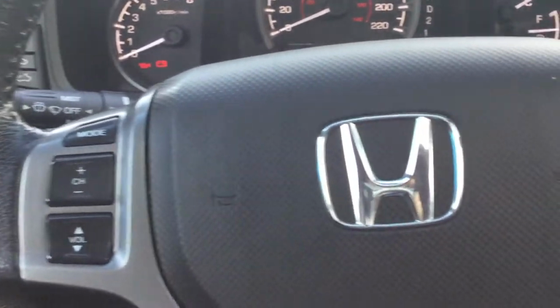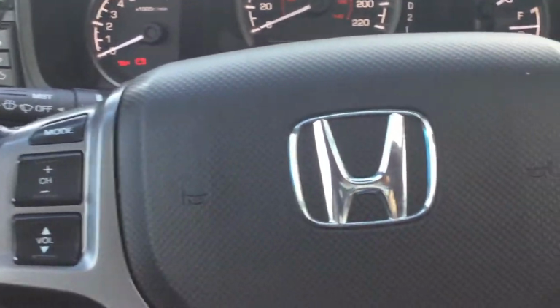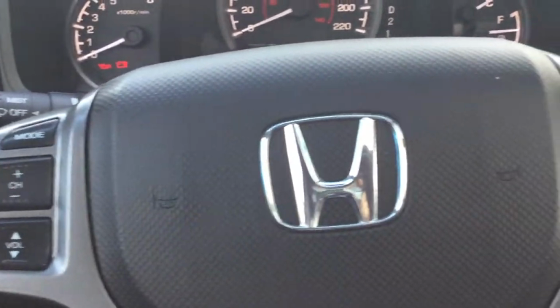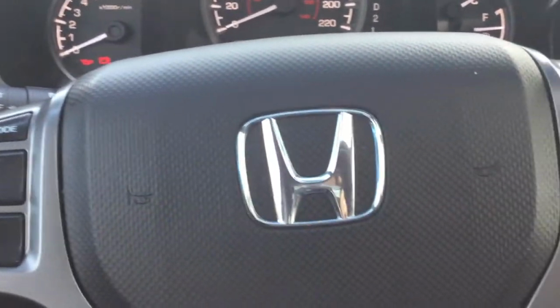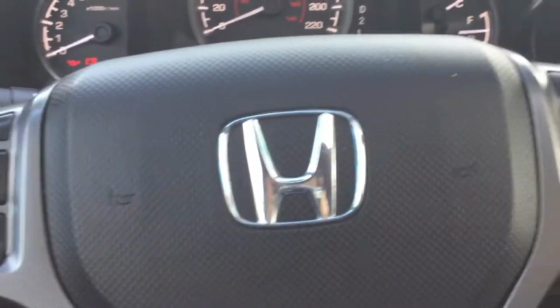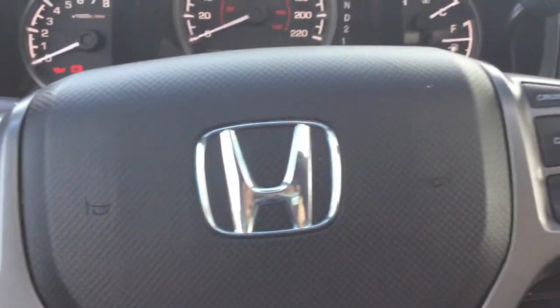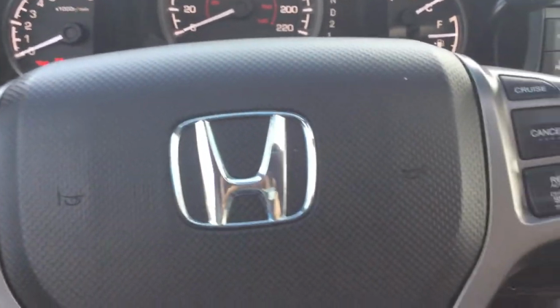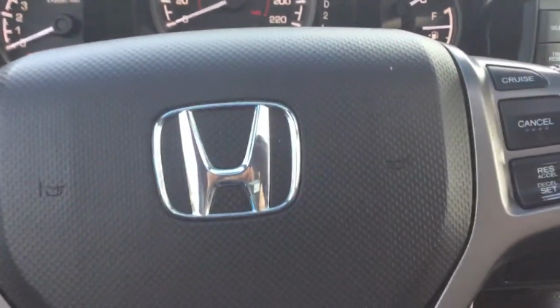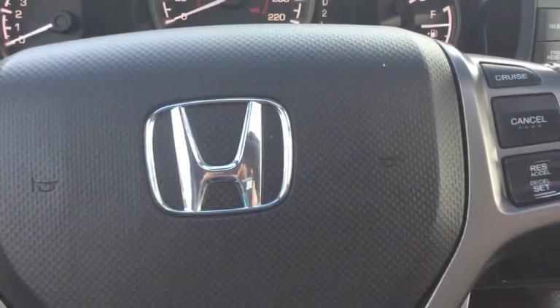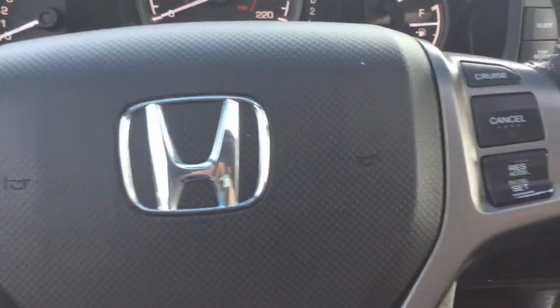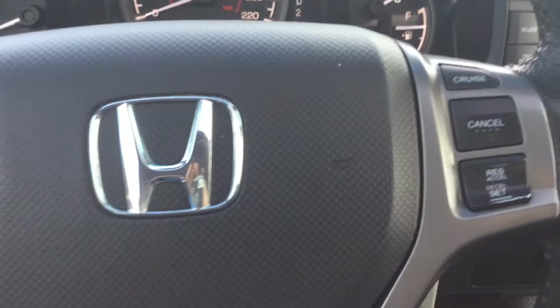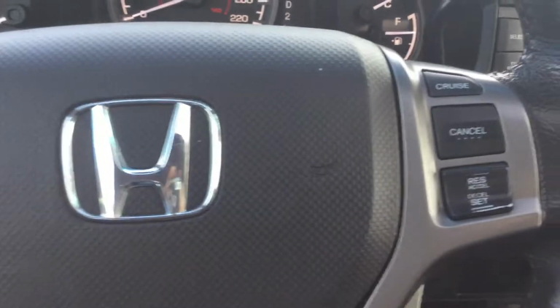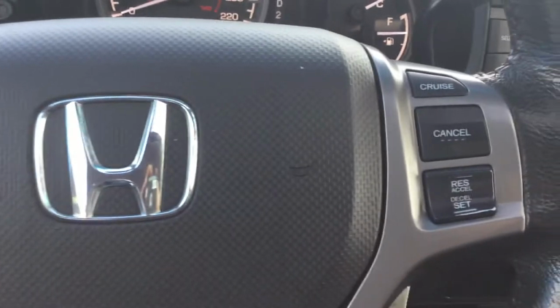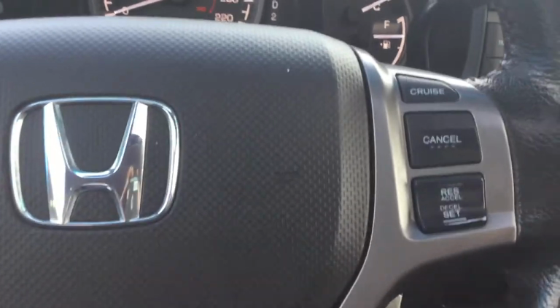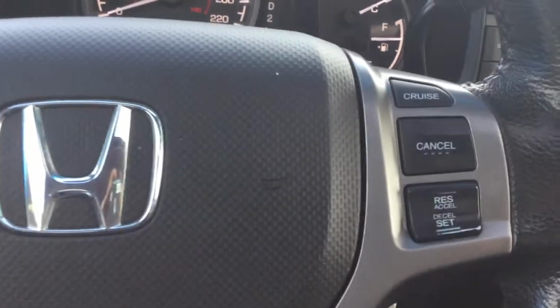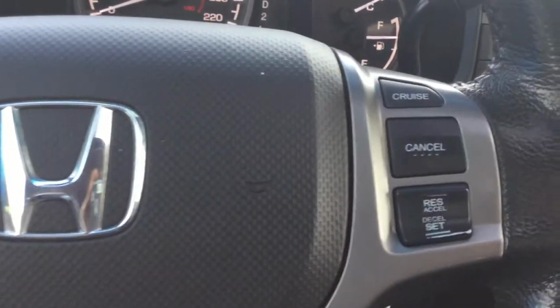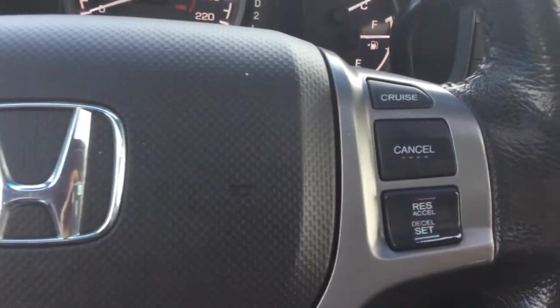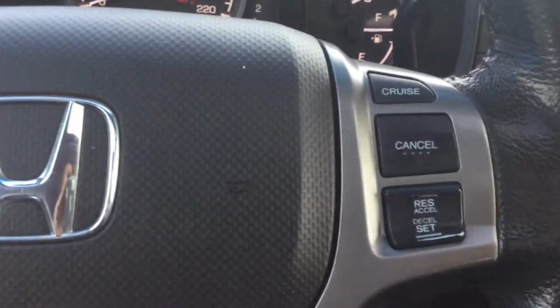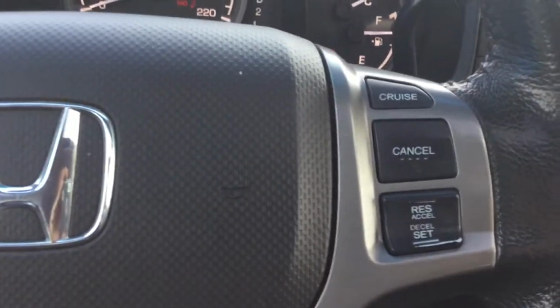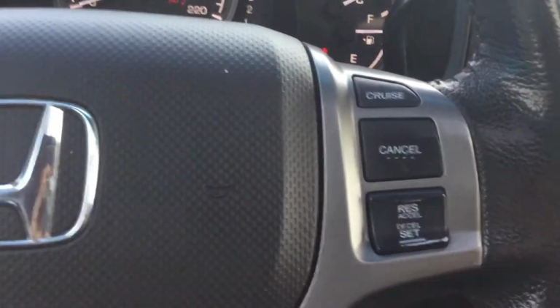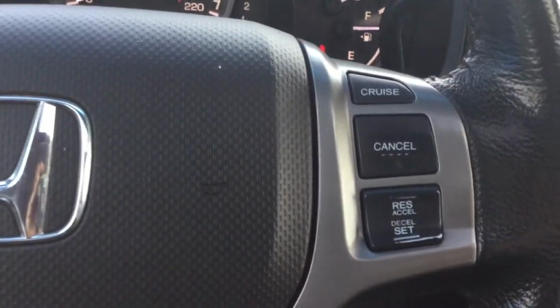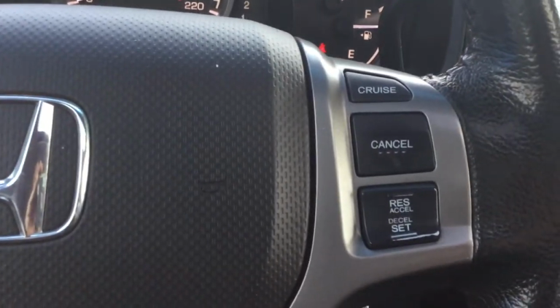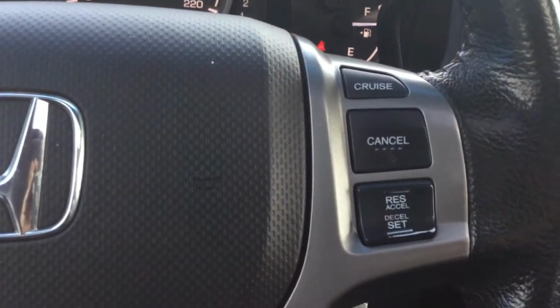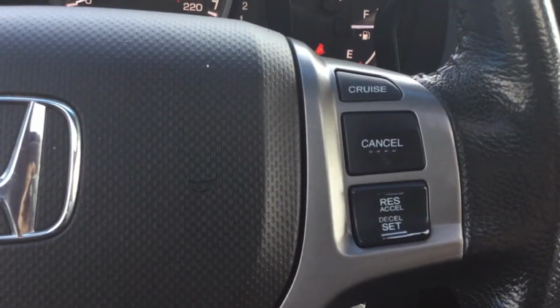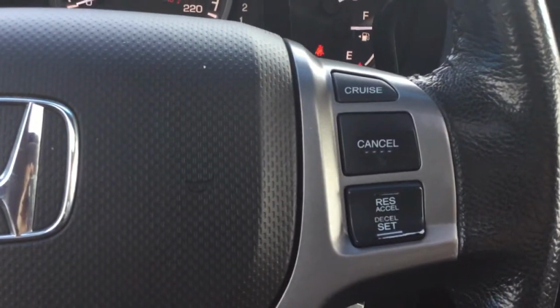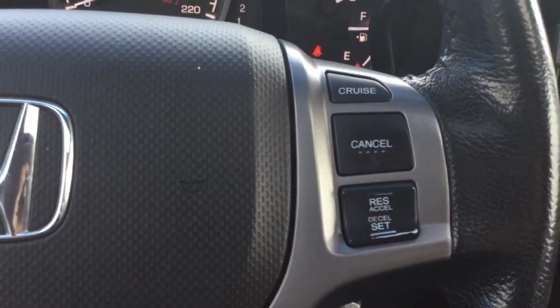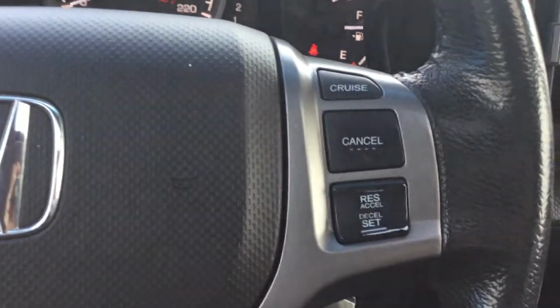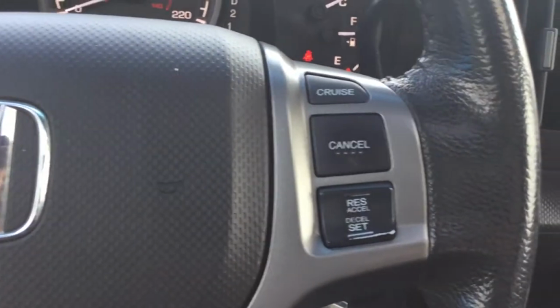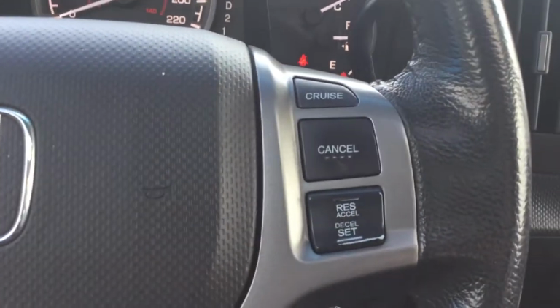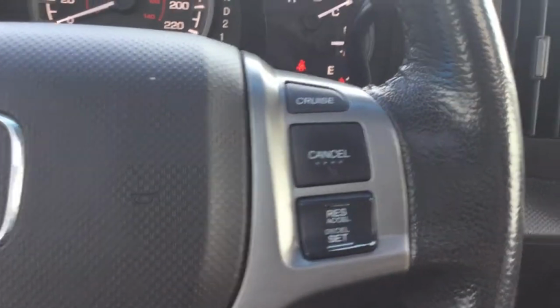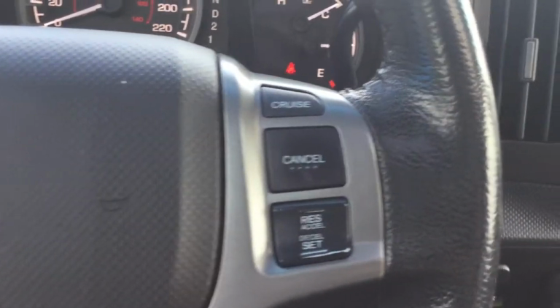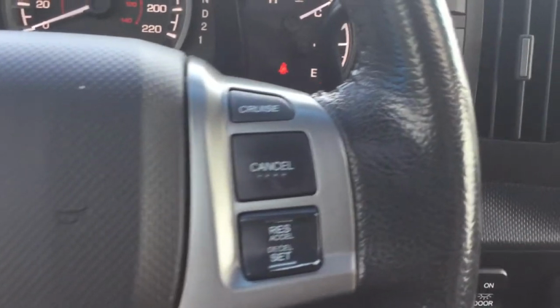You're staying concentrated on the road while listening to your music. Cruise control on the right-hand side as well.